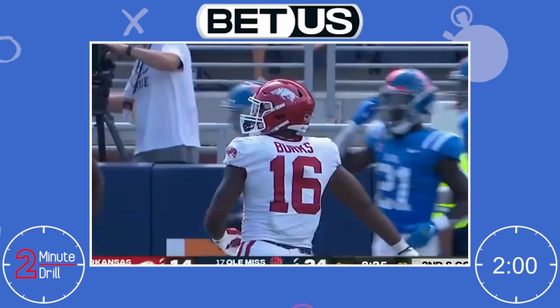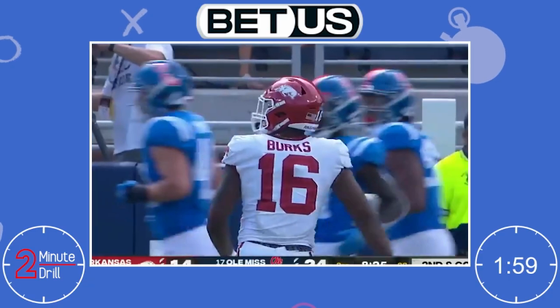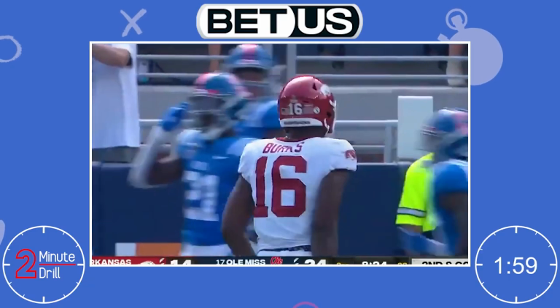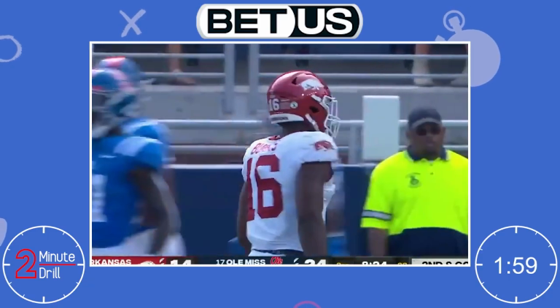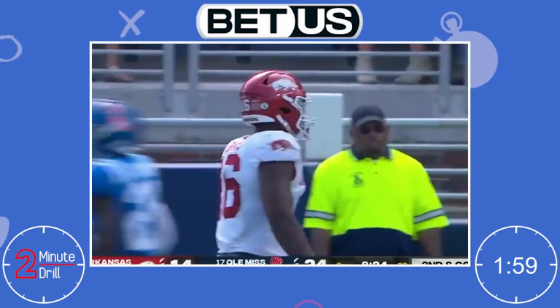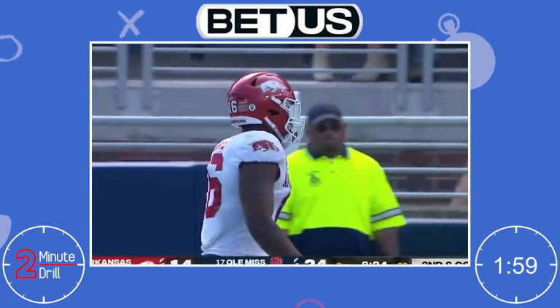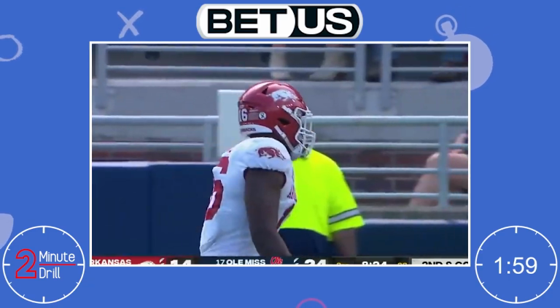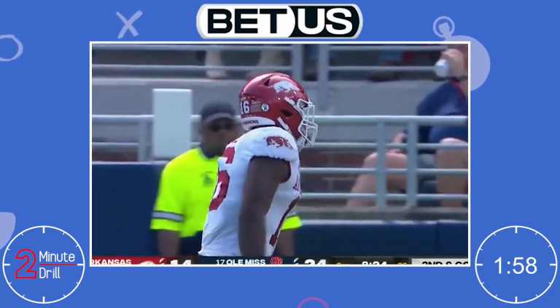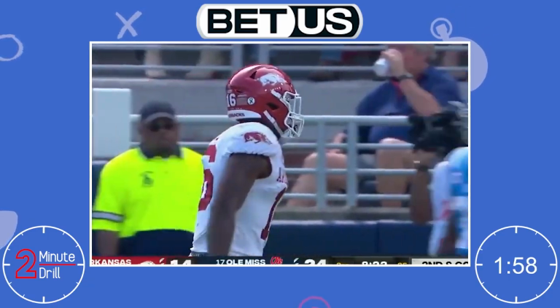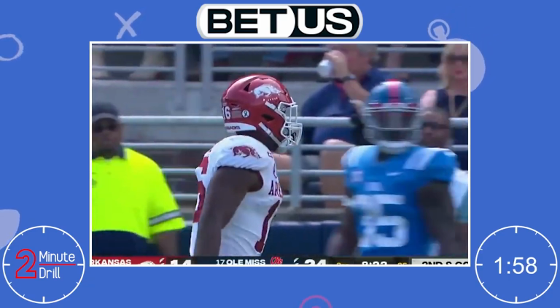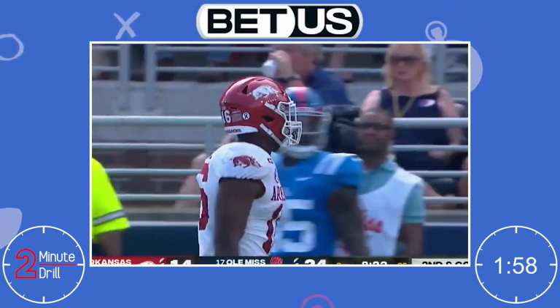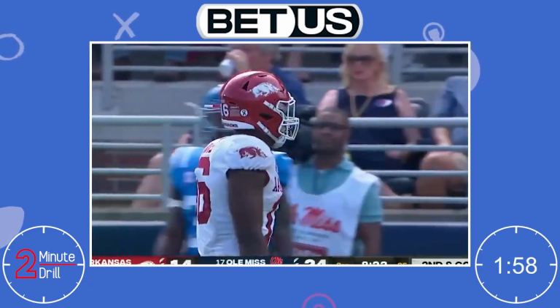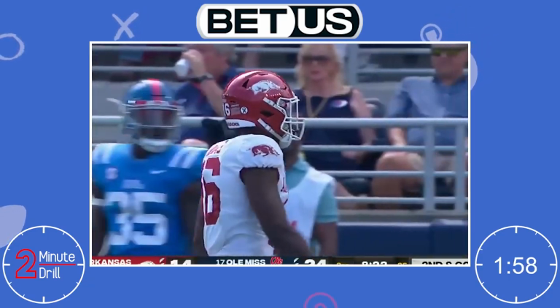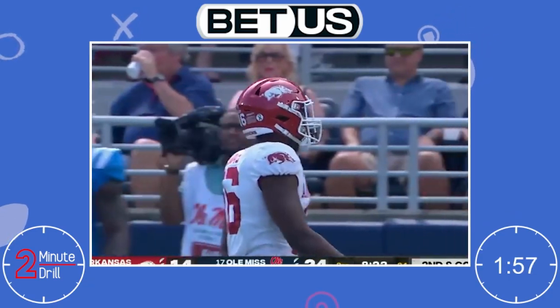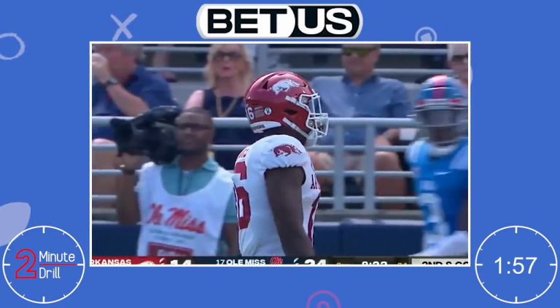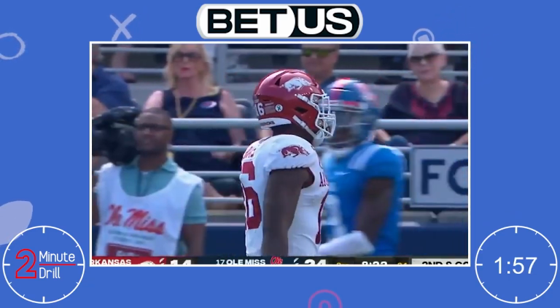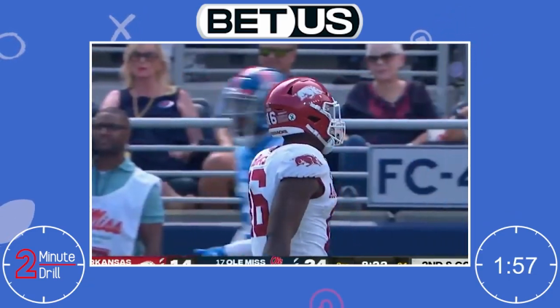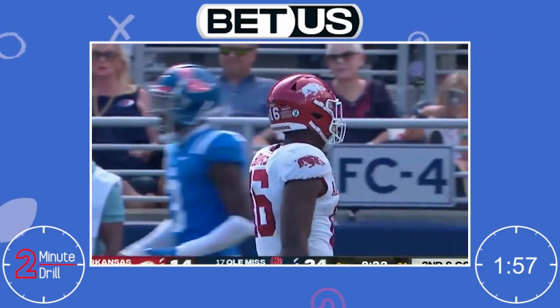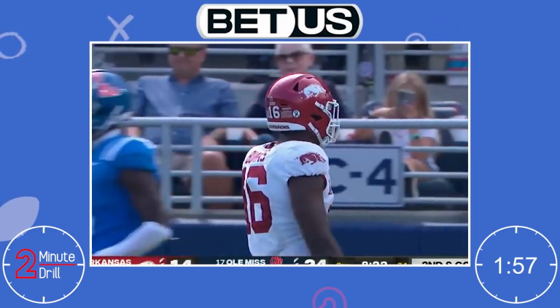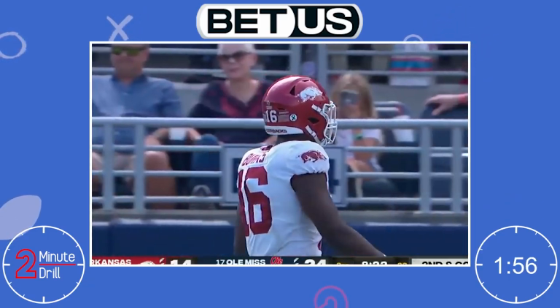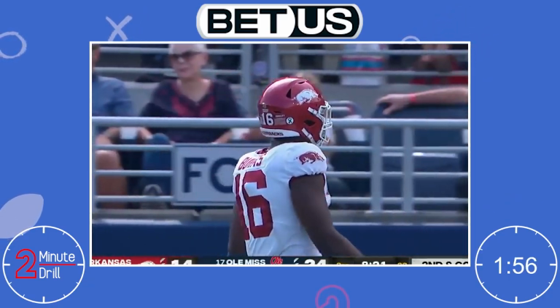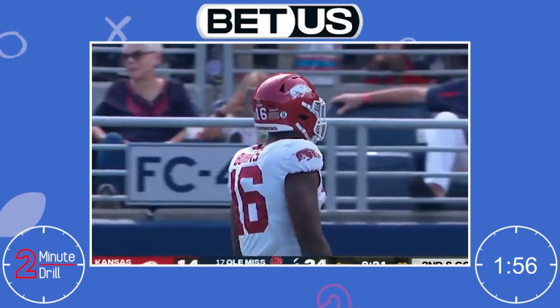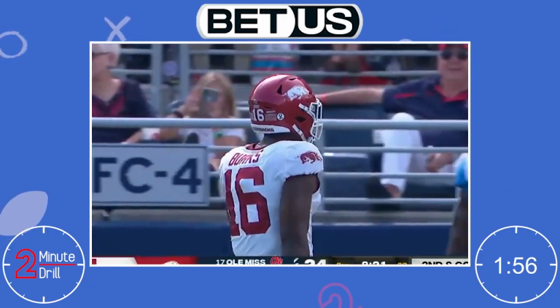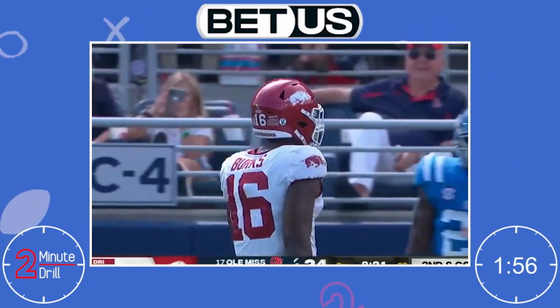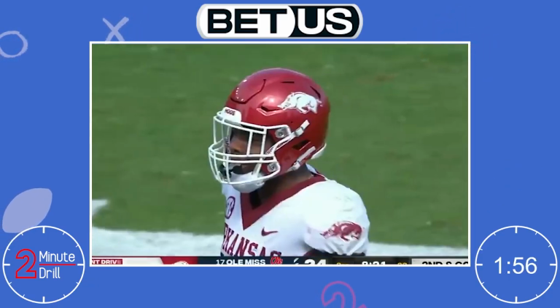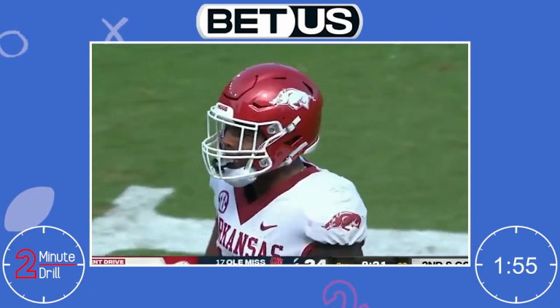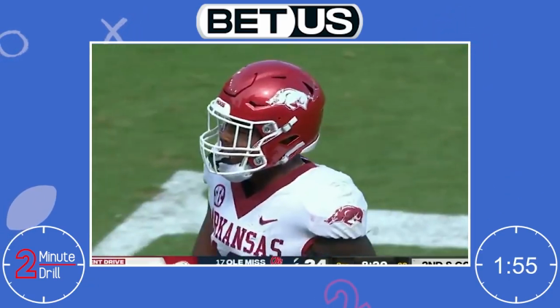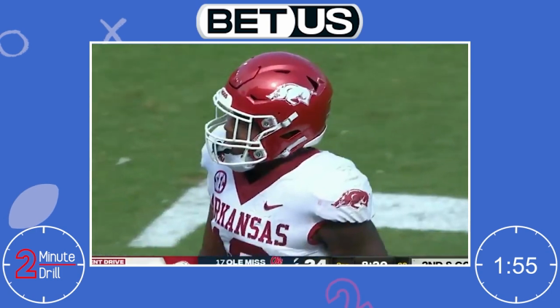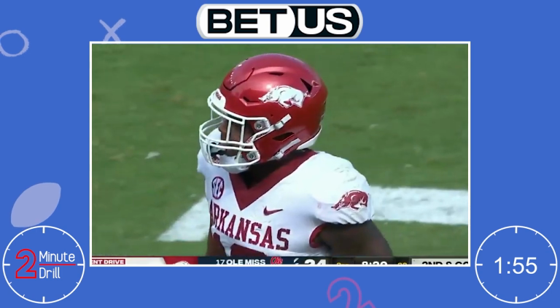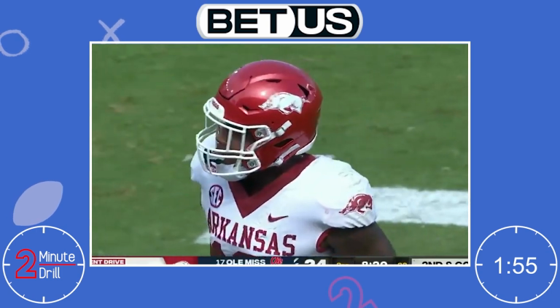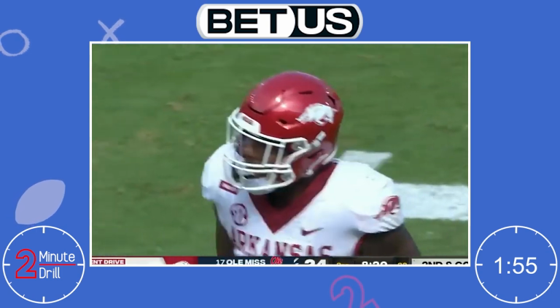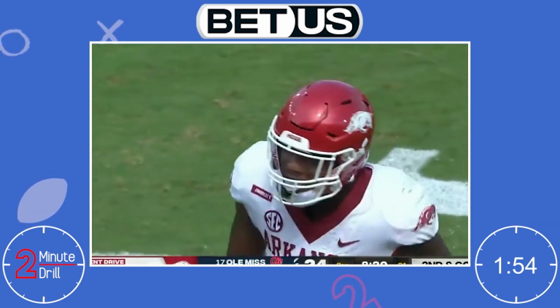Hello and welcome back to the Two Minute Drill. My name is Bailey and today we are looking at Arkansas wide receiver Traylon Burks.